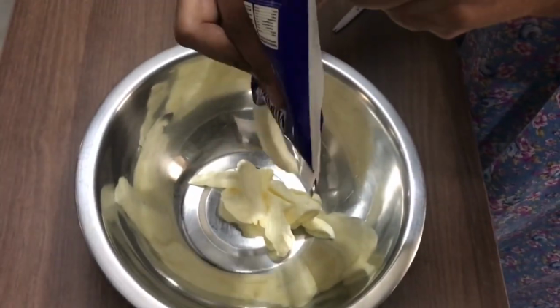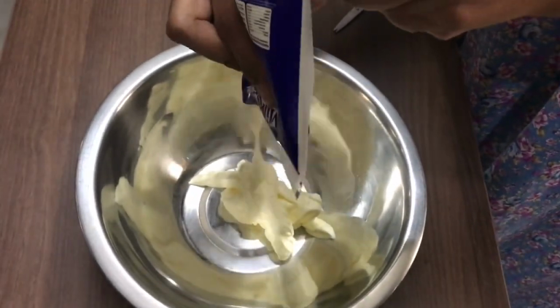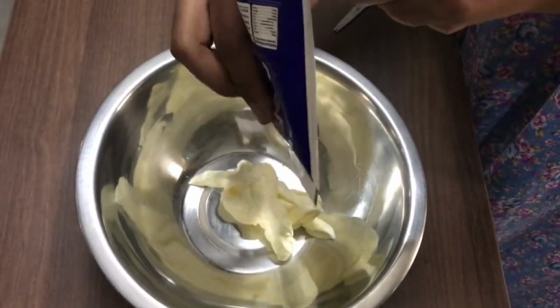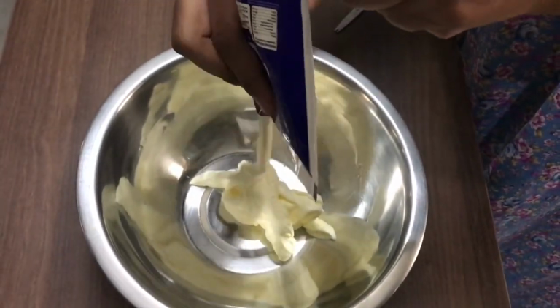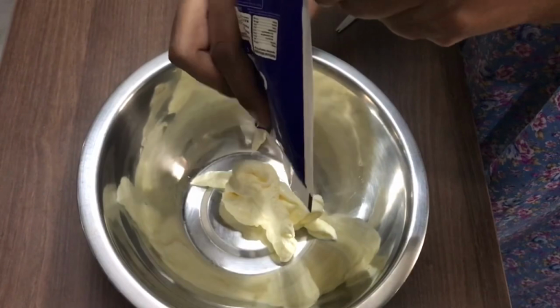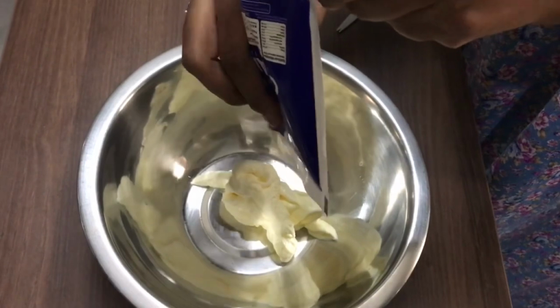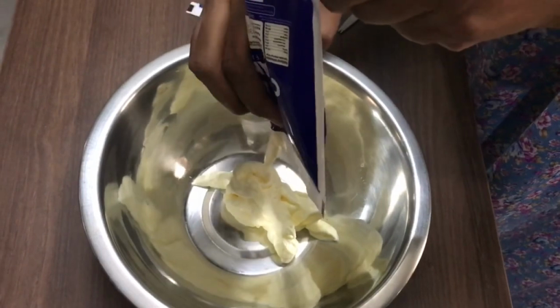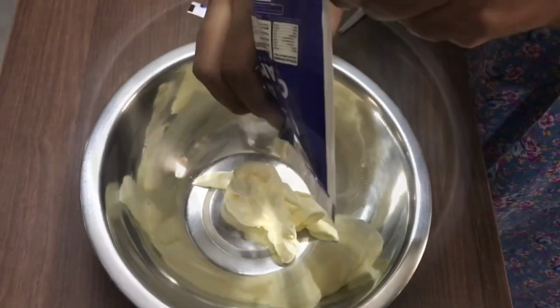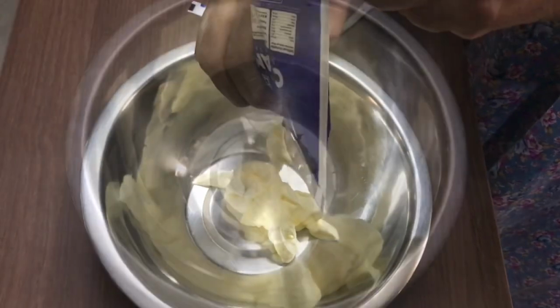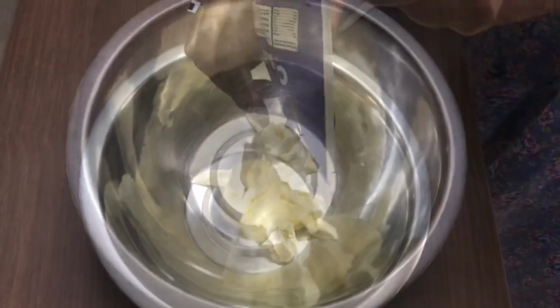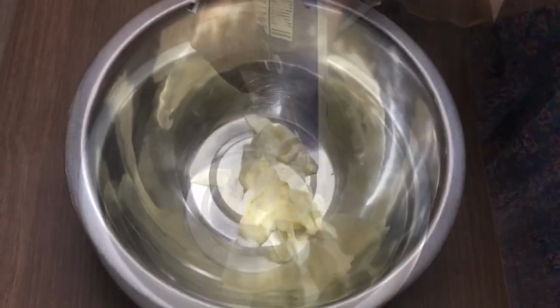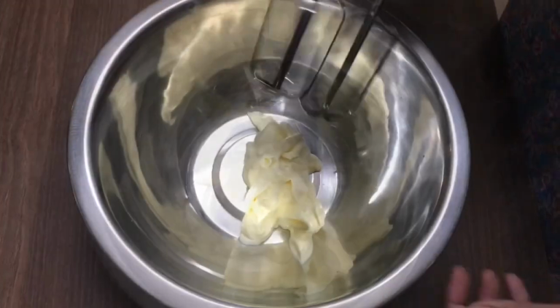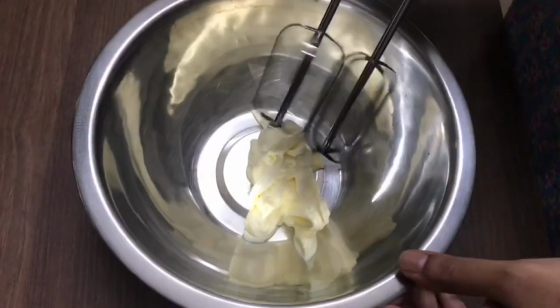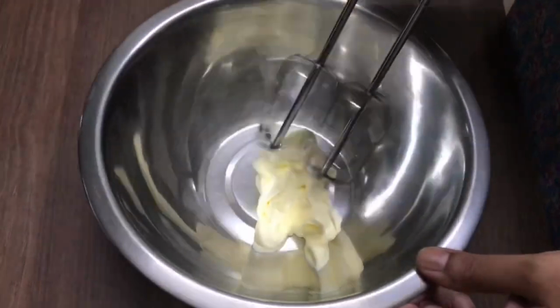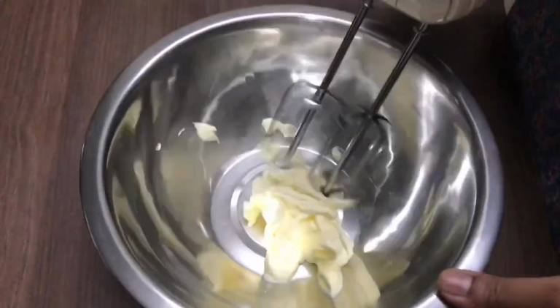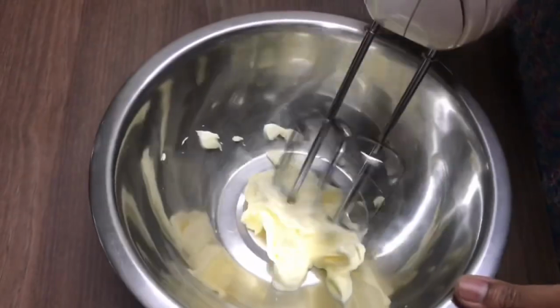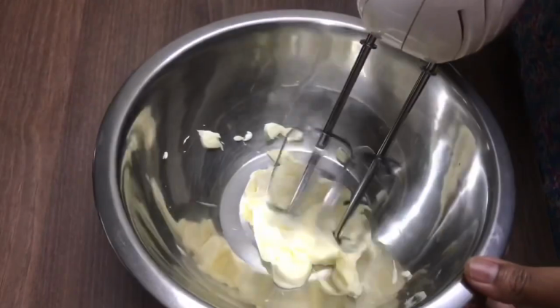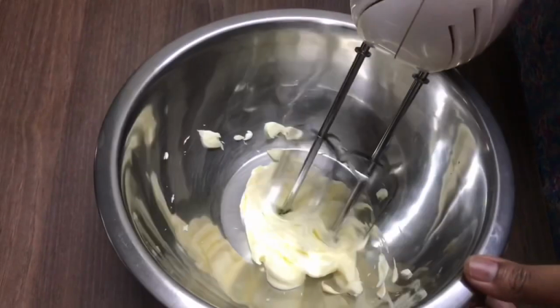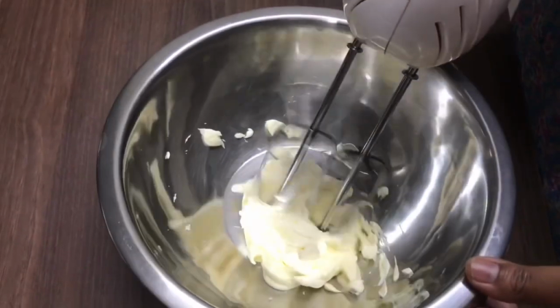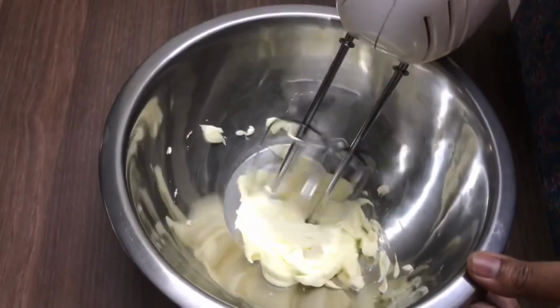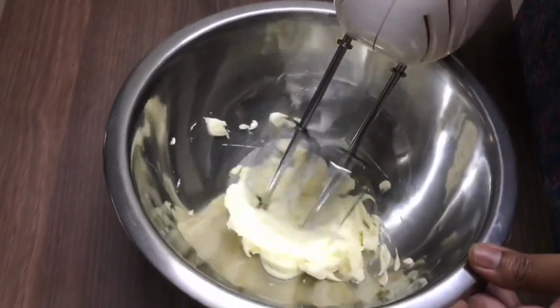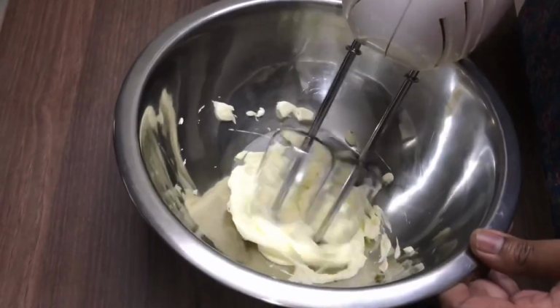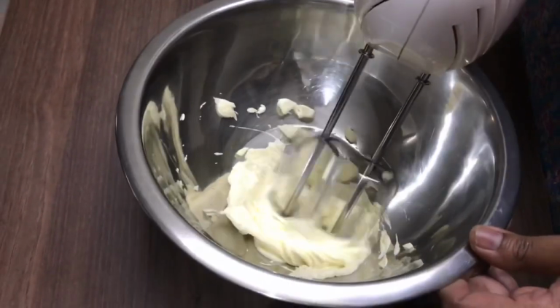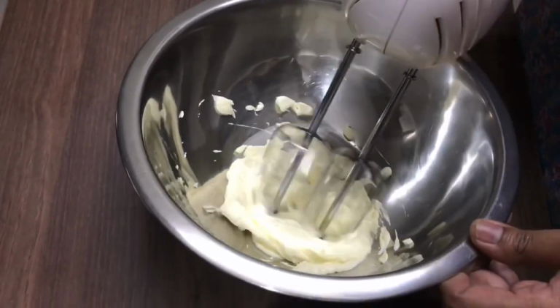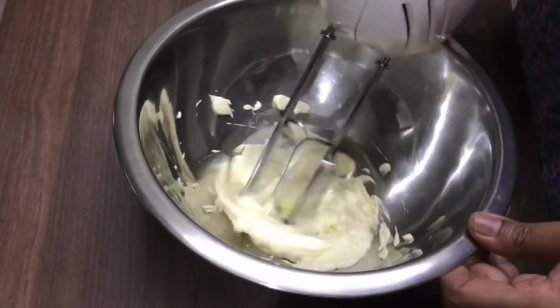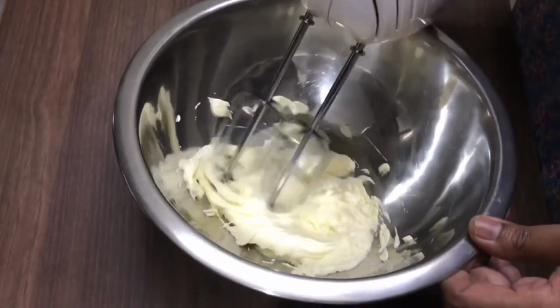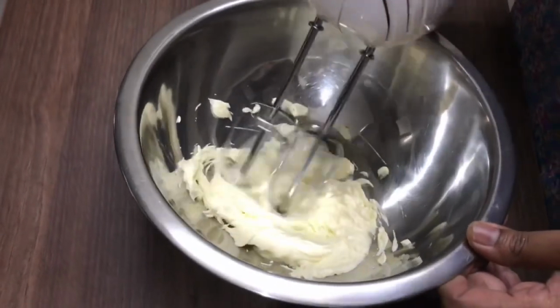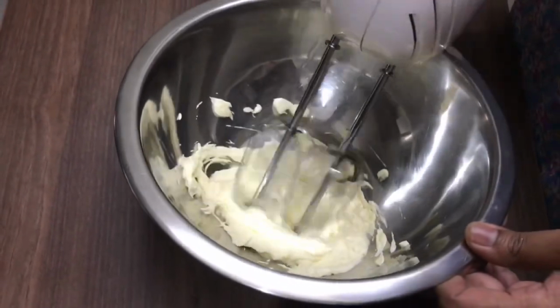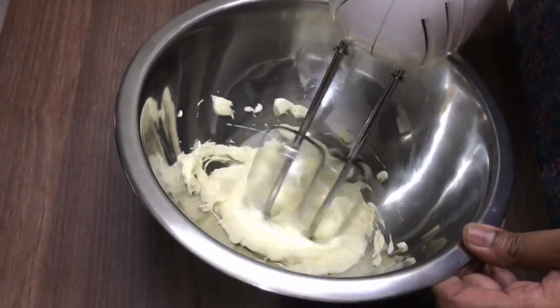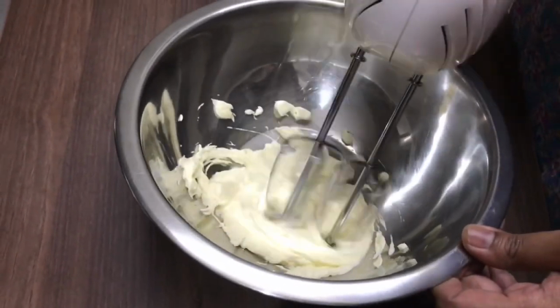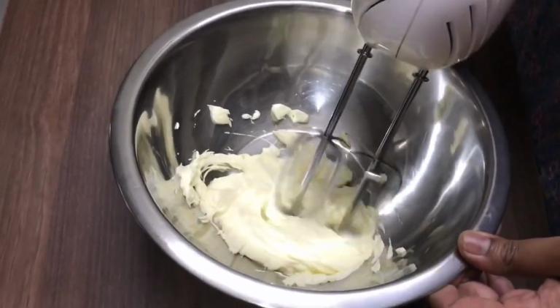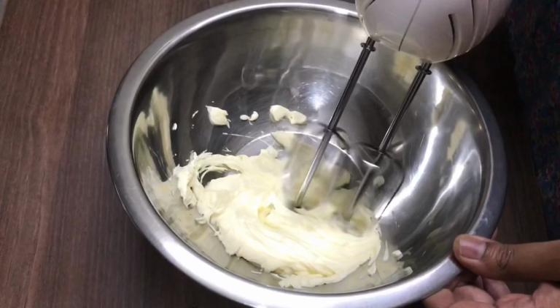If you are not going to blend it in the blender, you will have a lot of consistency issues. So first, I will blend it in the blender.